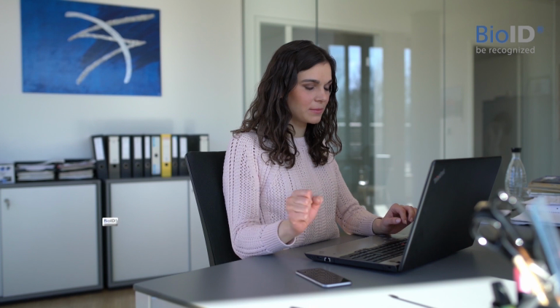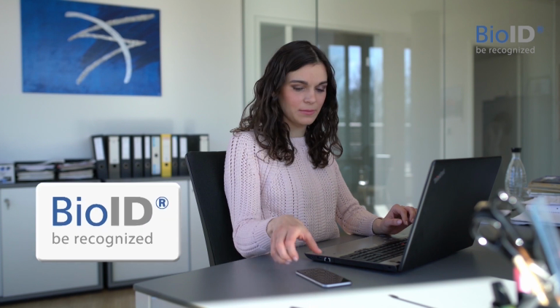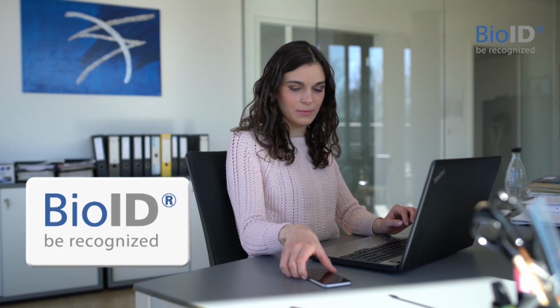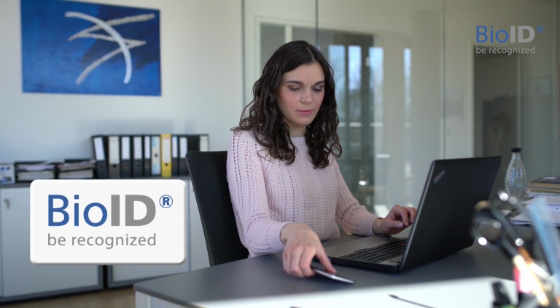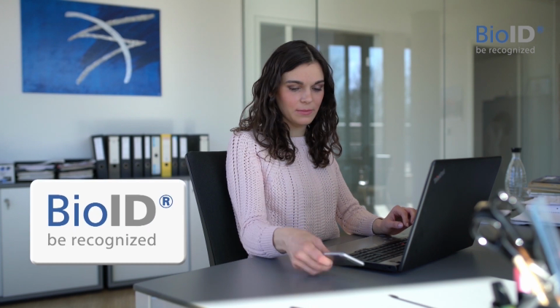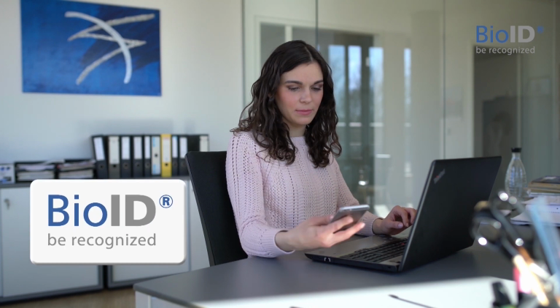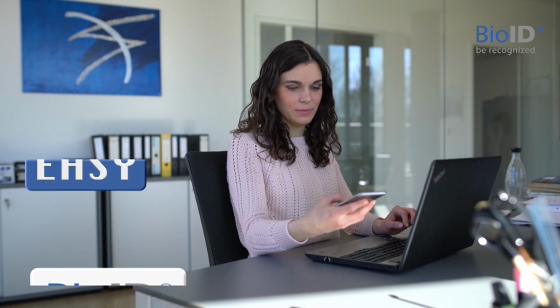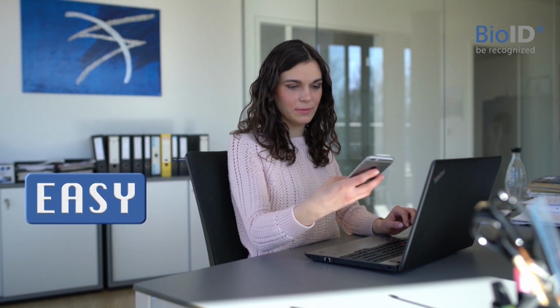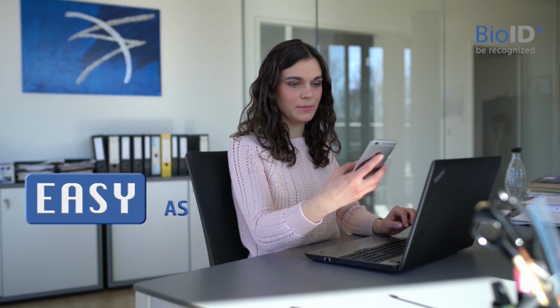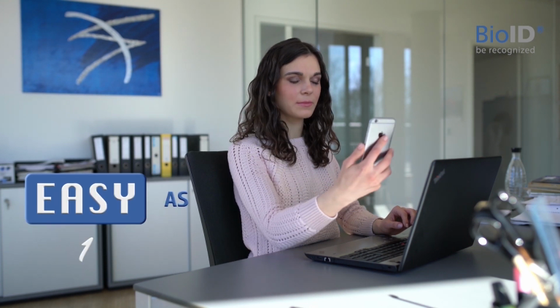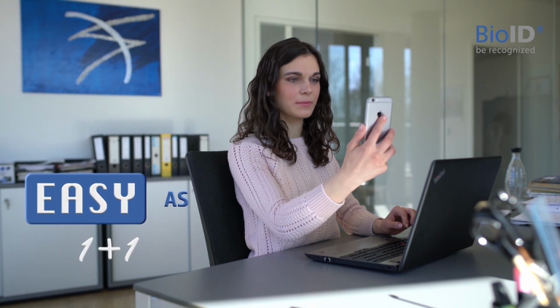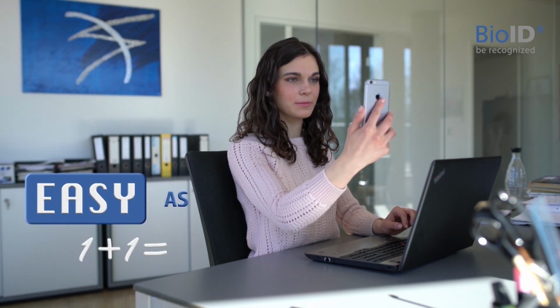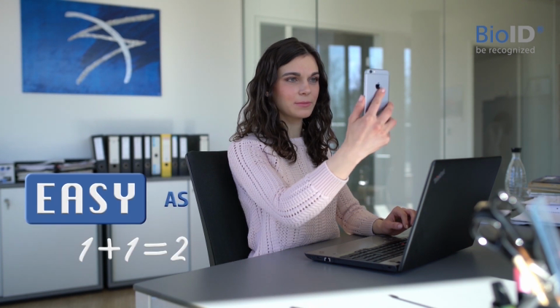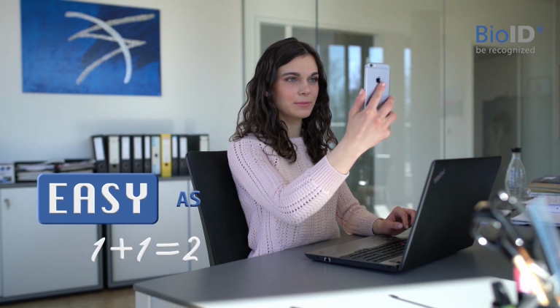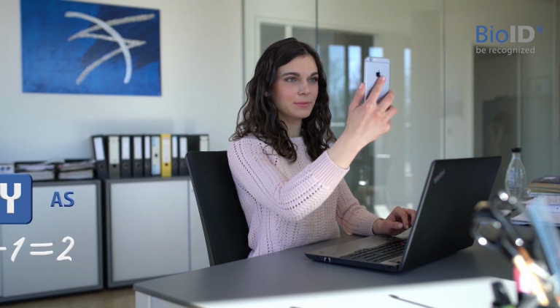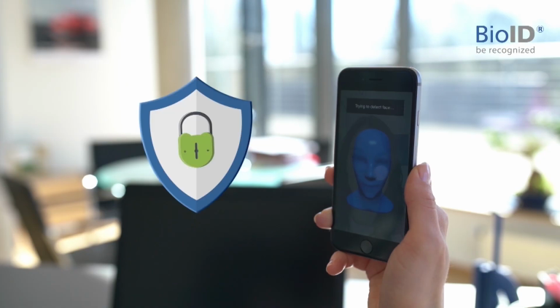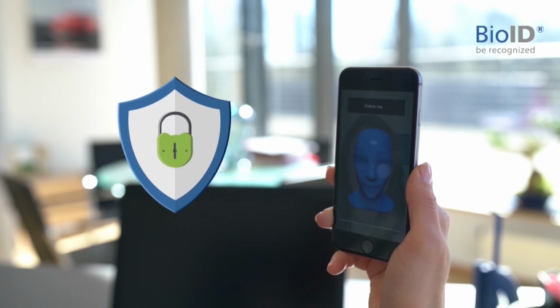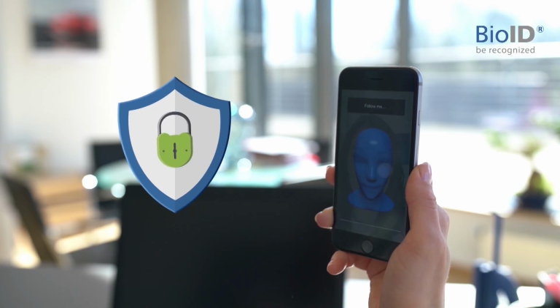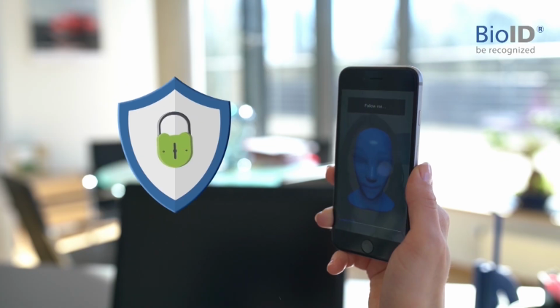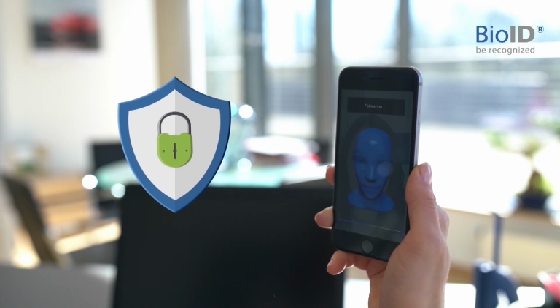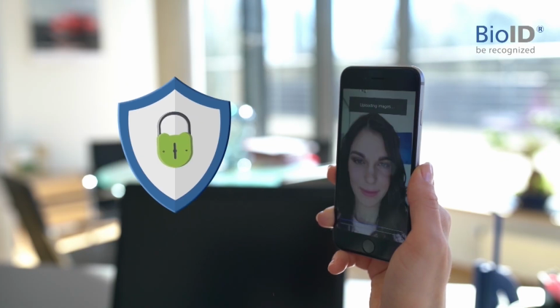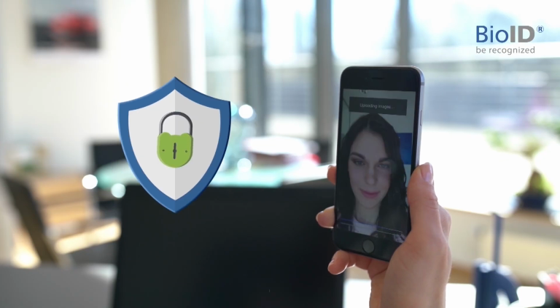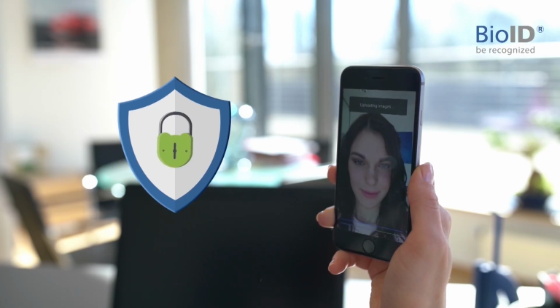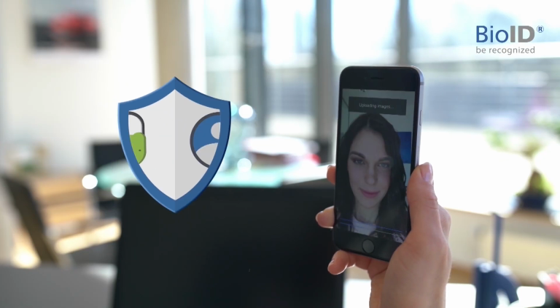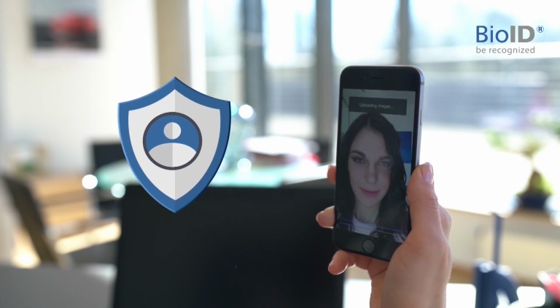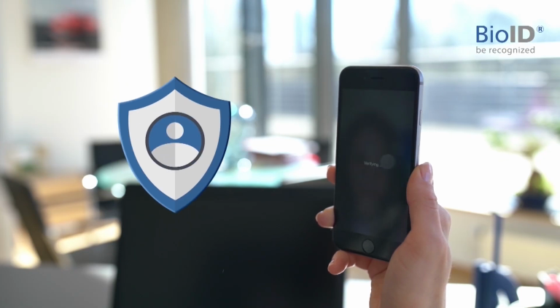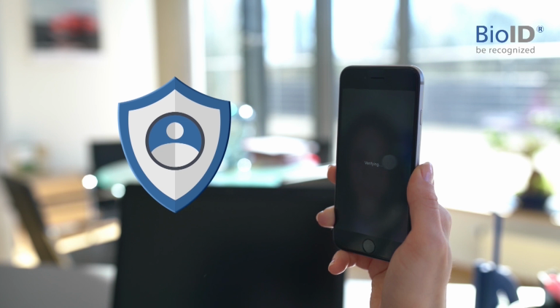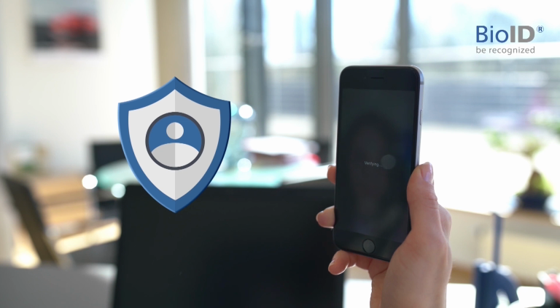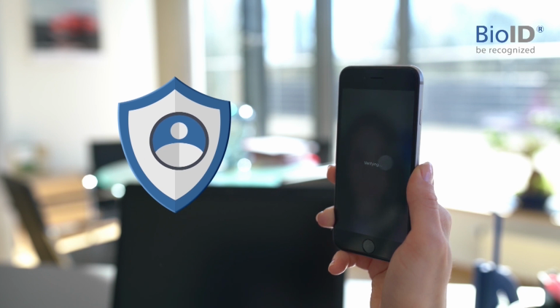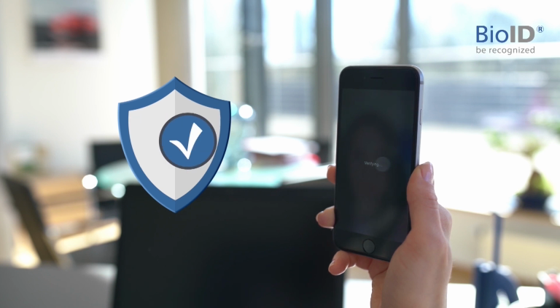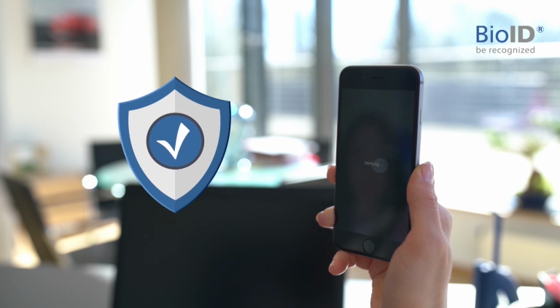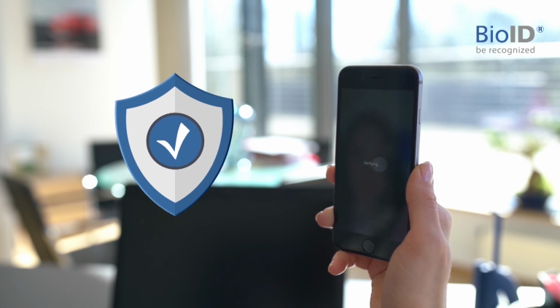Biometric authentication is easy. It's secure and, other than you might think, it's privacy-assured.